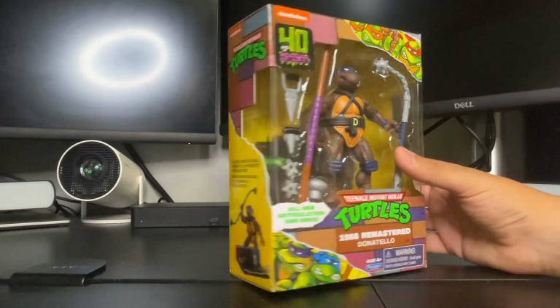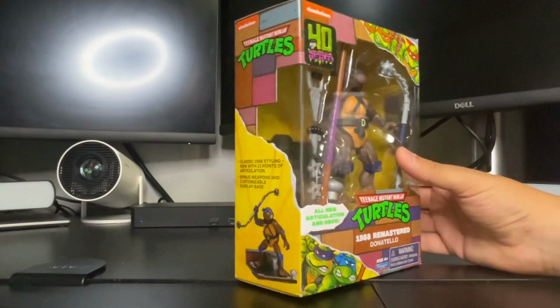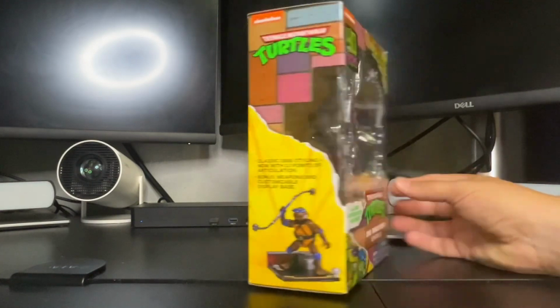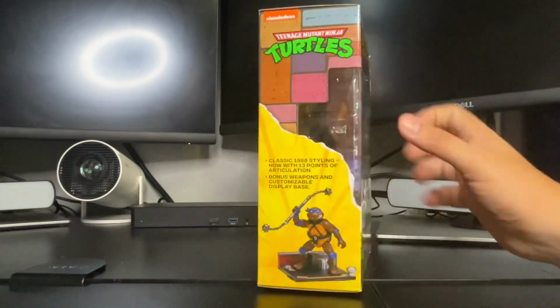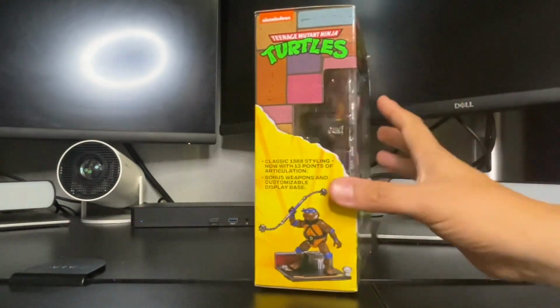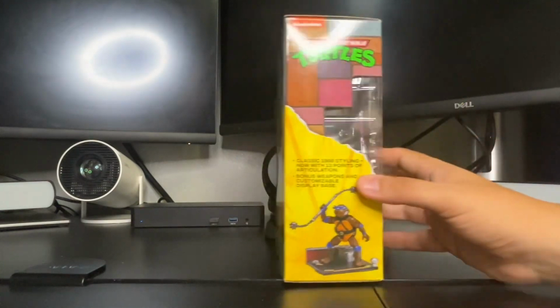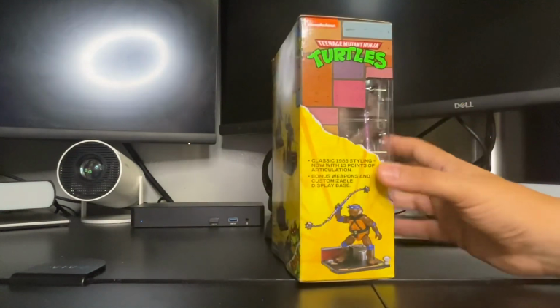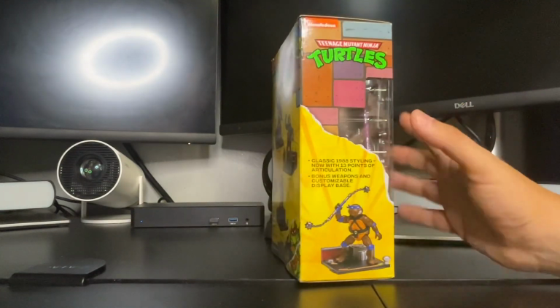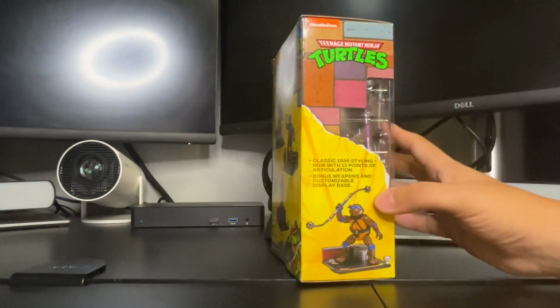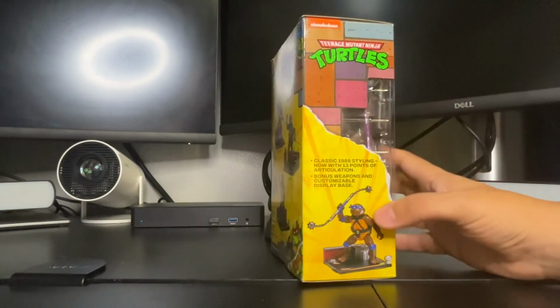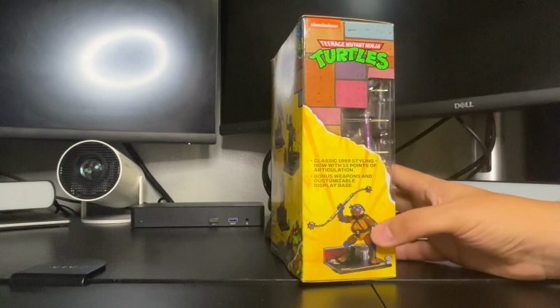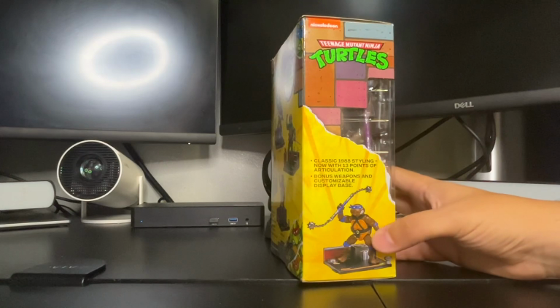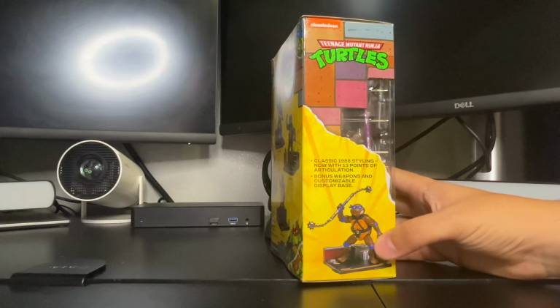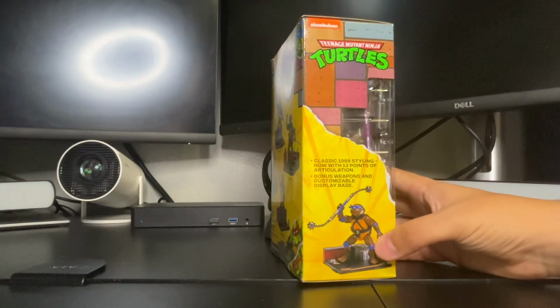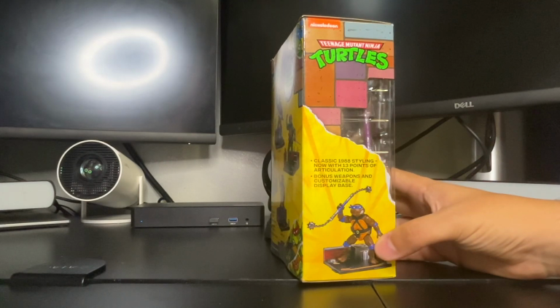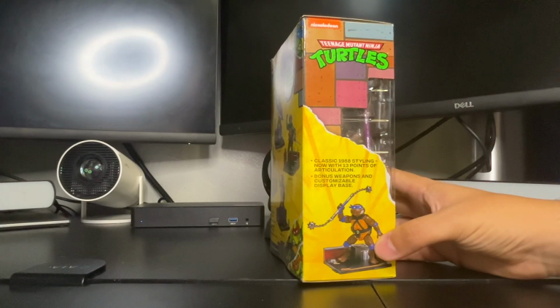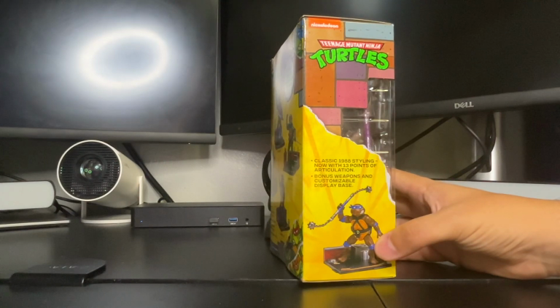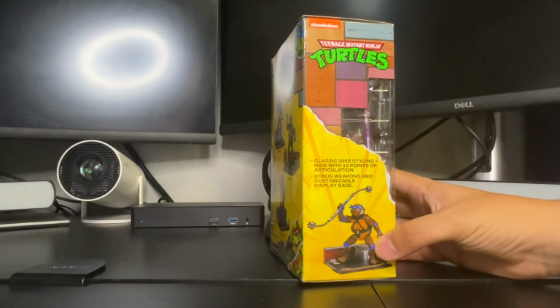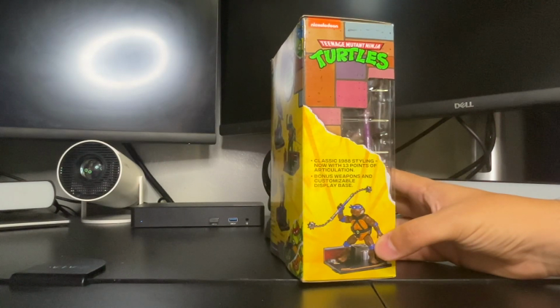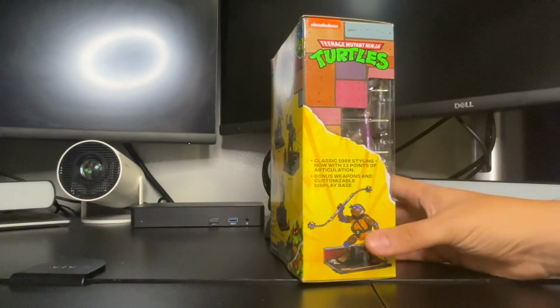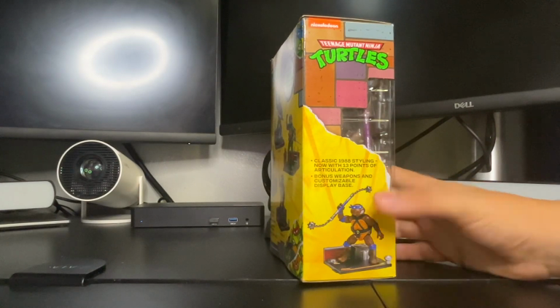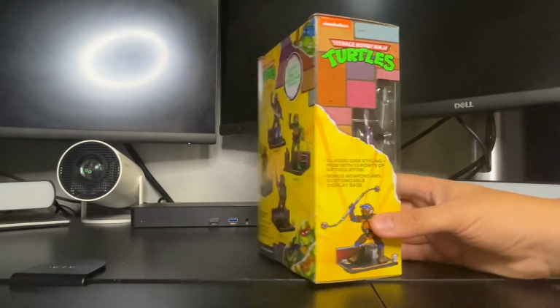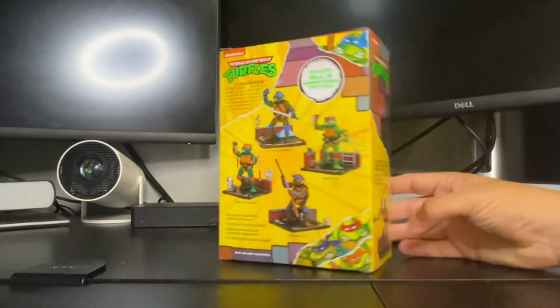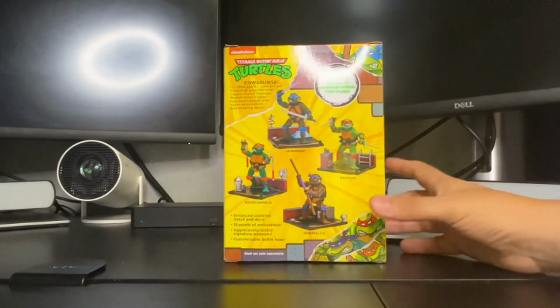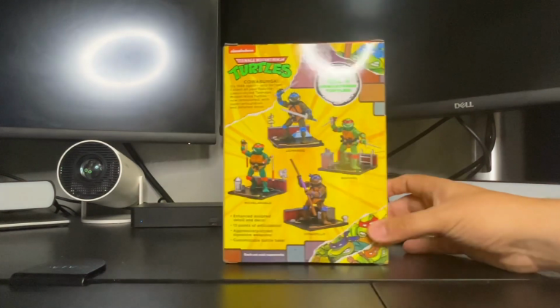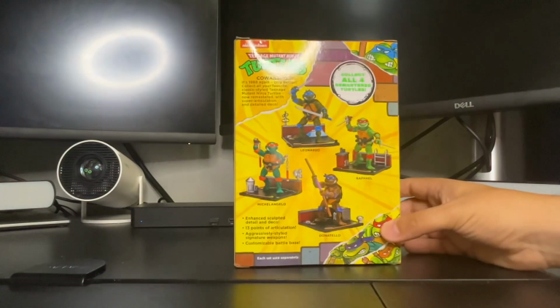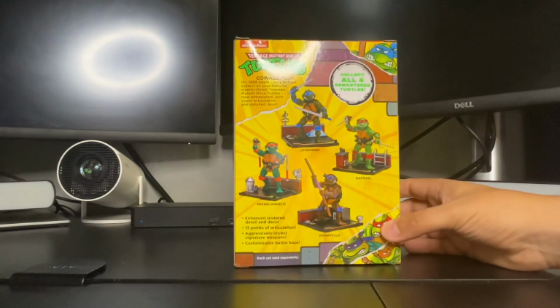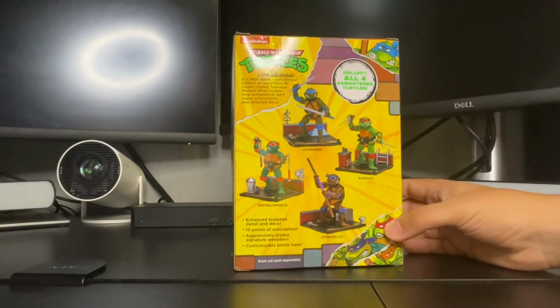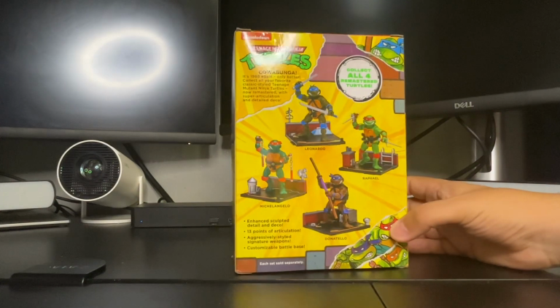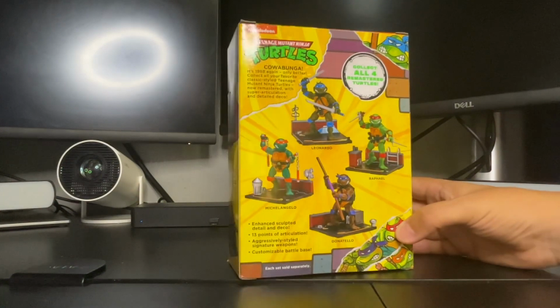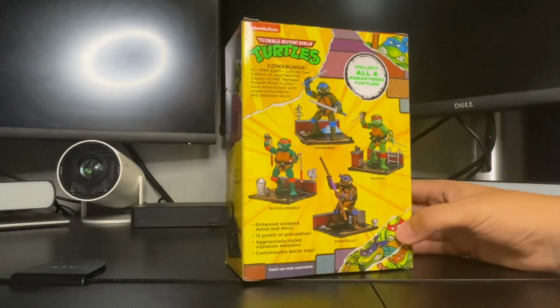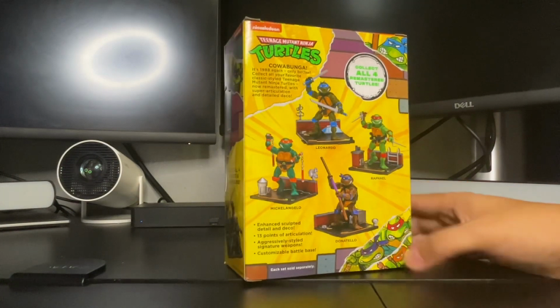Here's the side of the packaging right here — pretty awesome. And here is the back, the full collection.